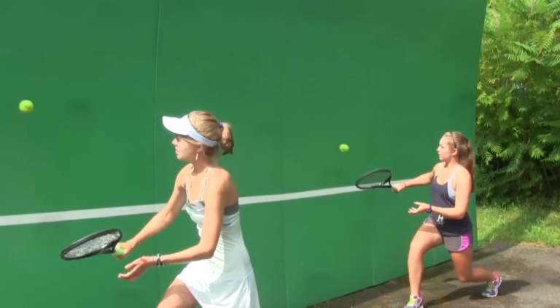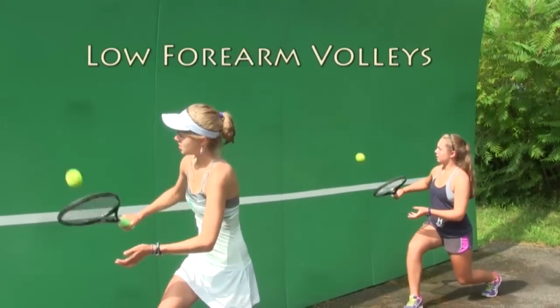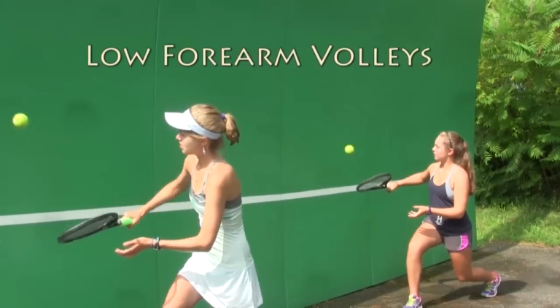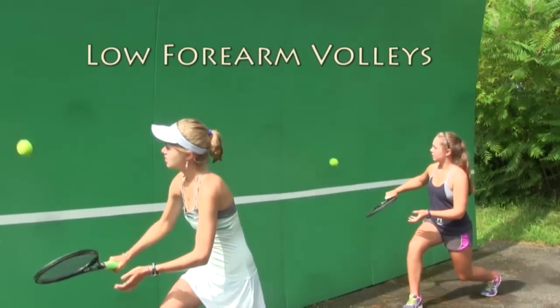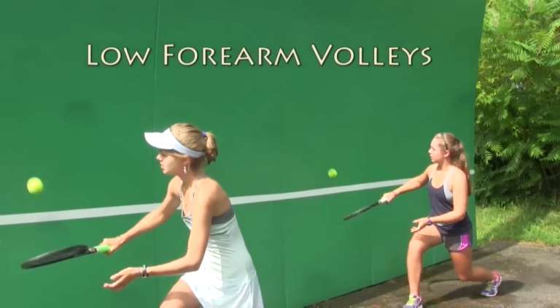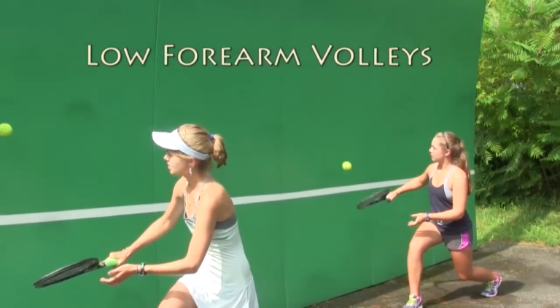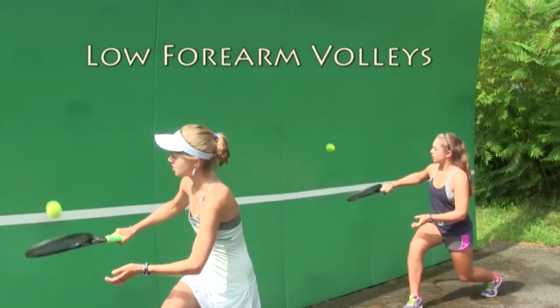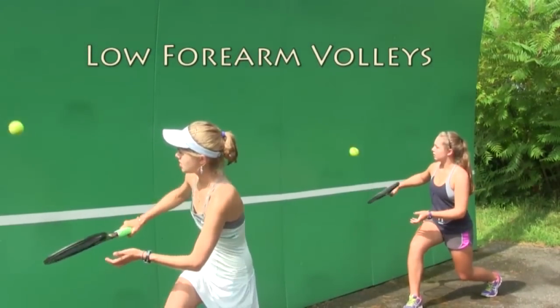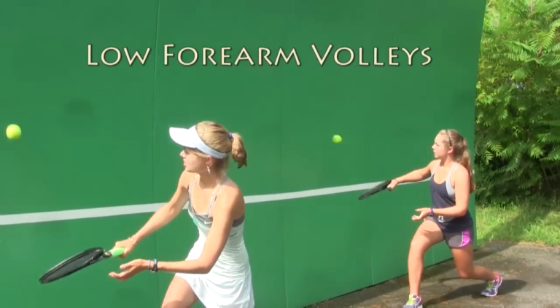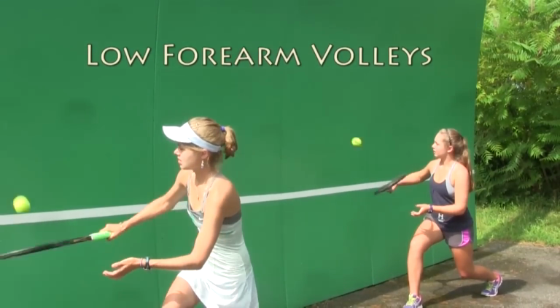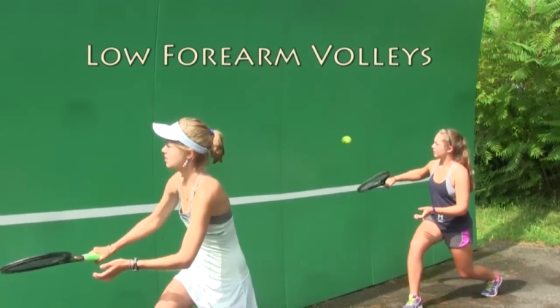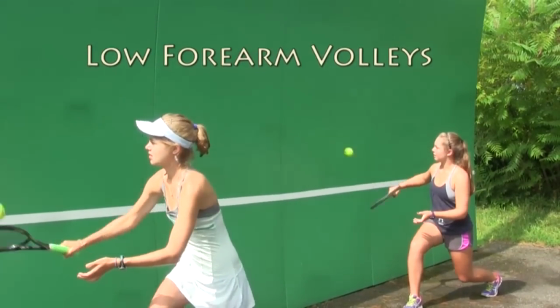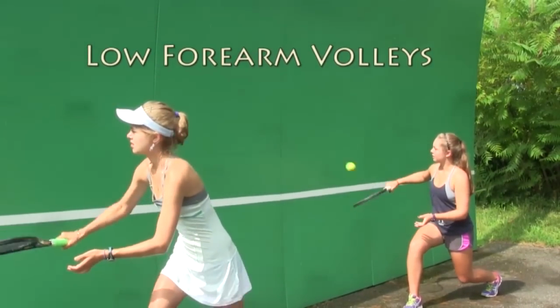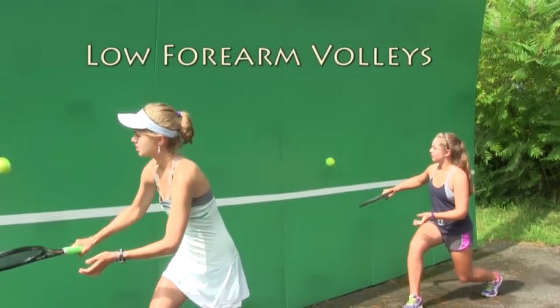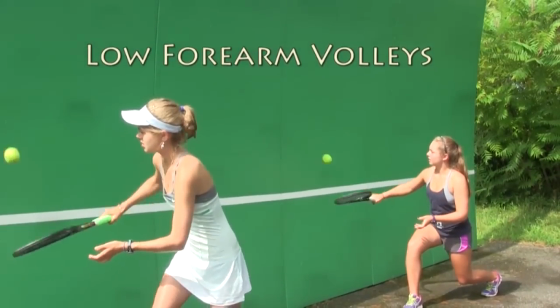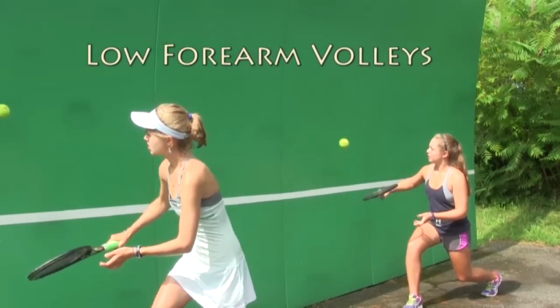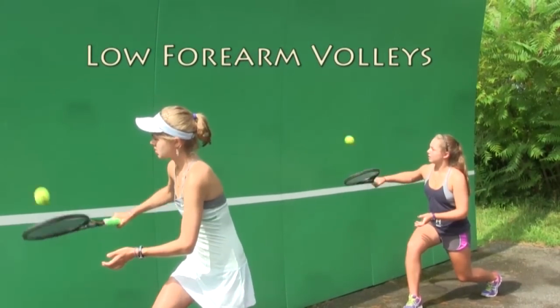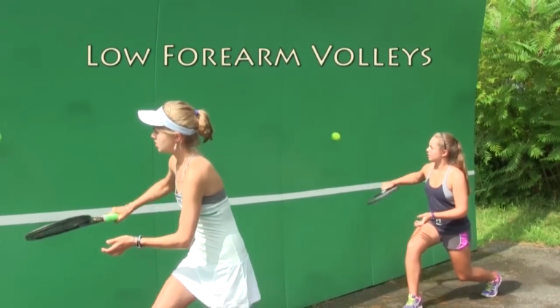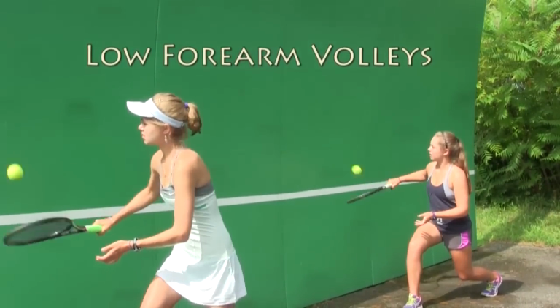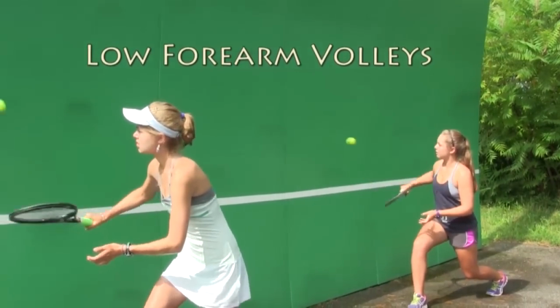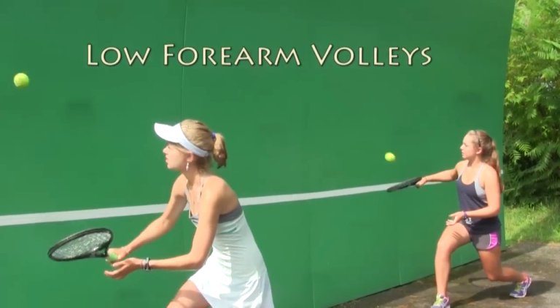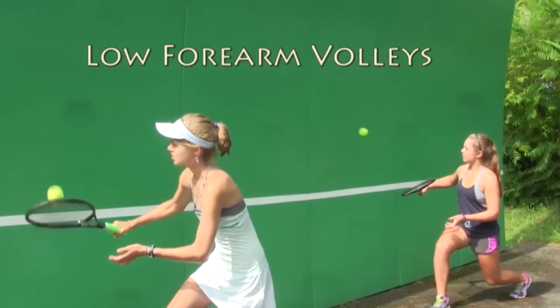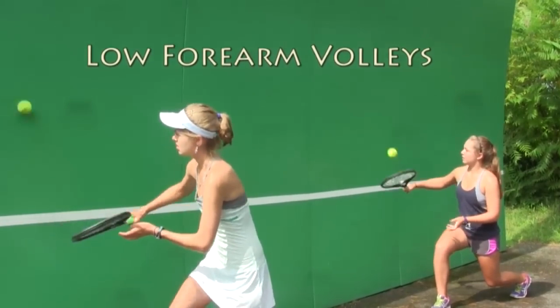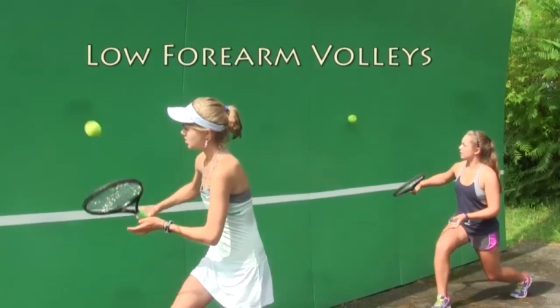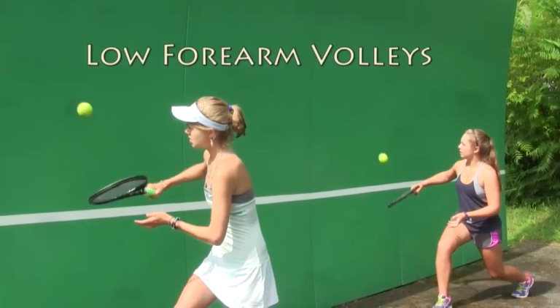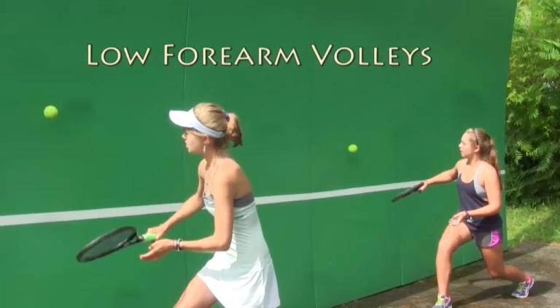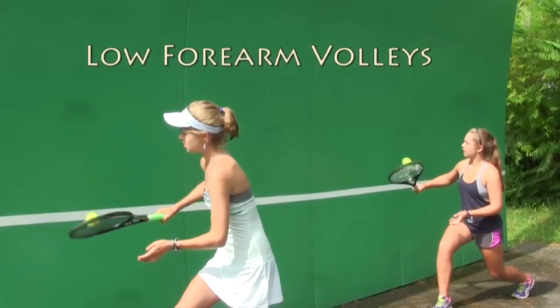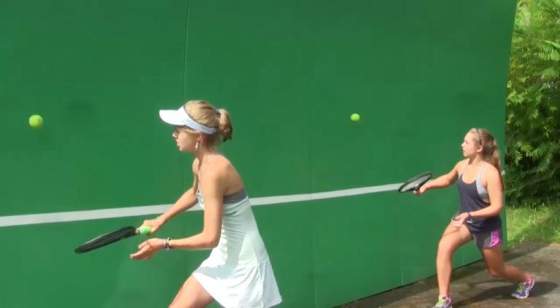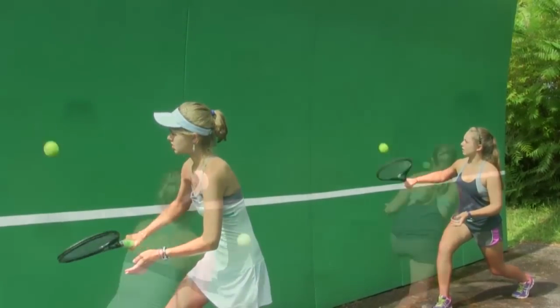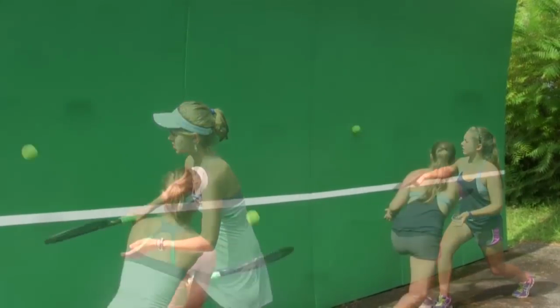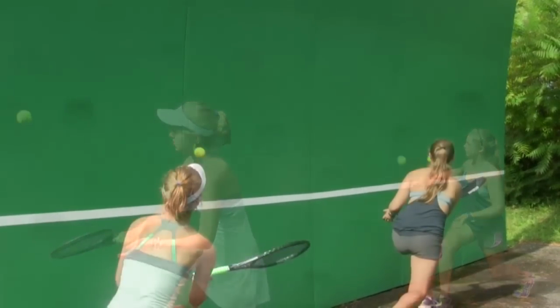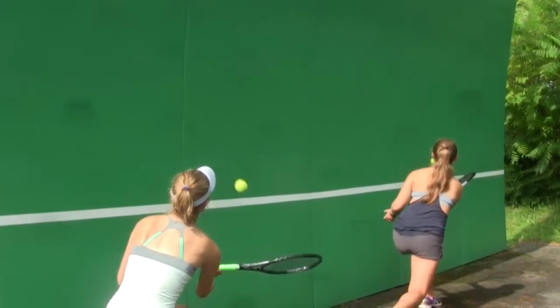You can do the same drill with low forearm volleys, where you get as low as possible and keep the ball in play.